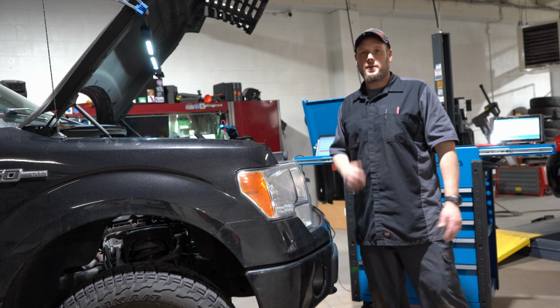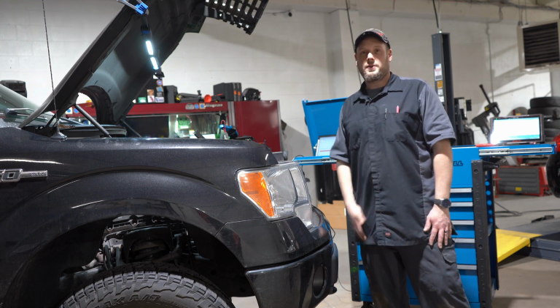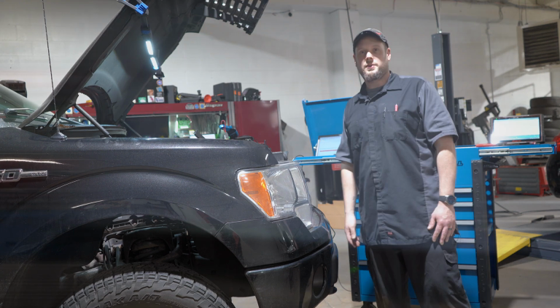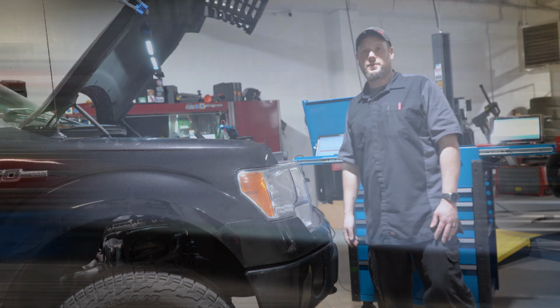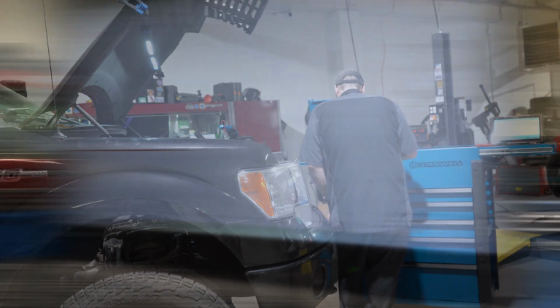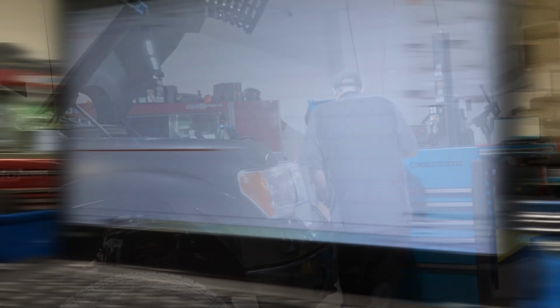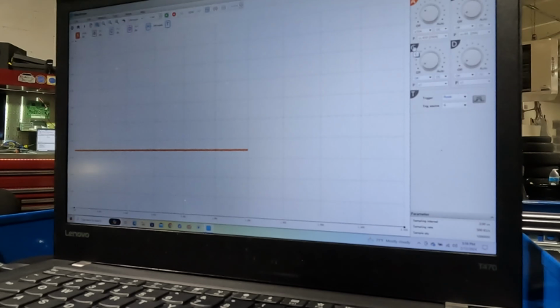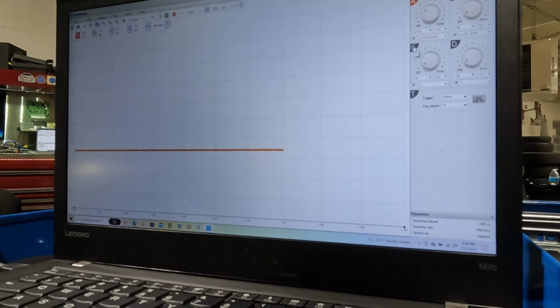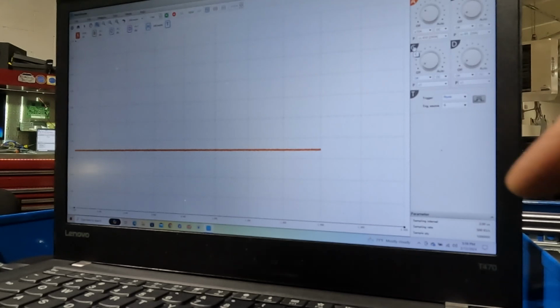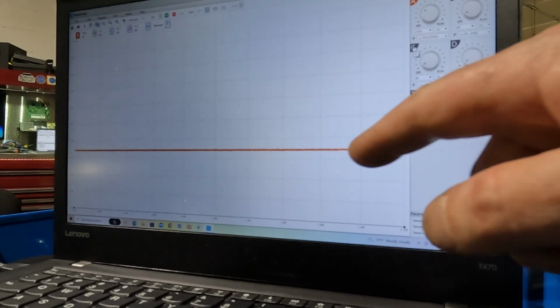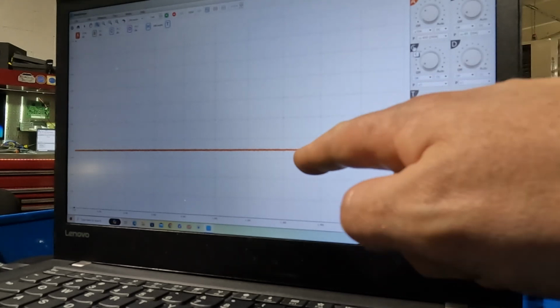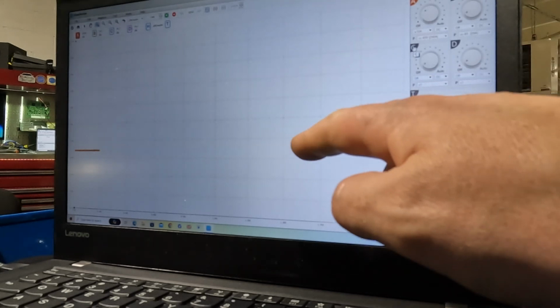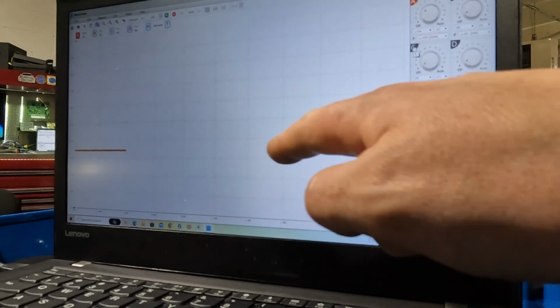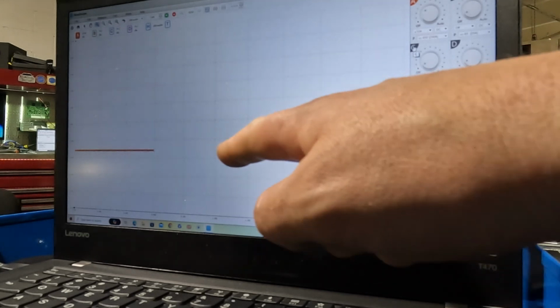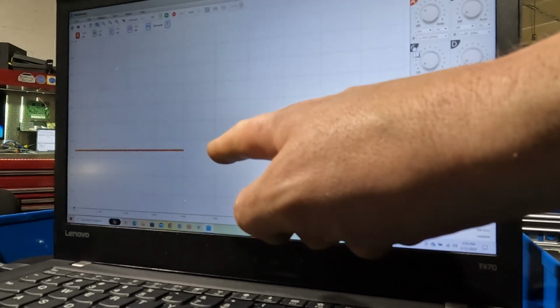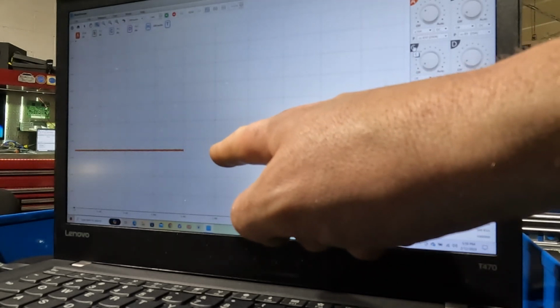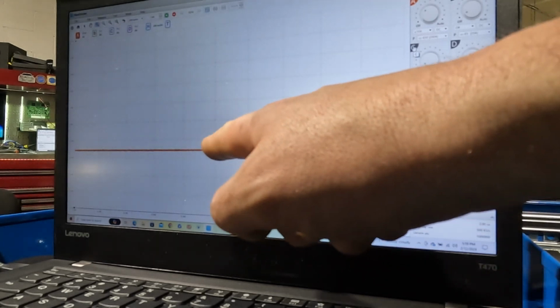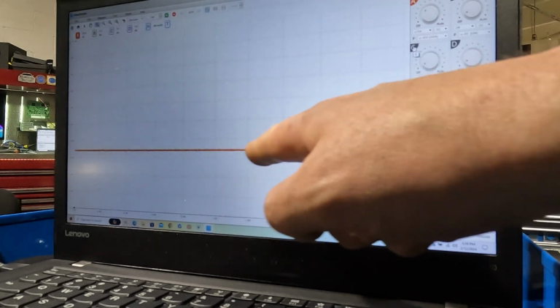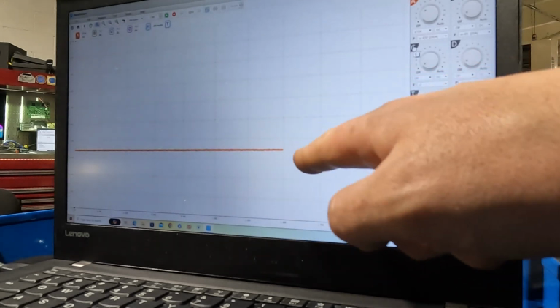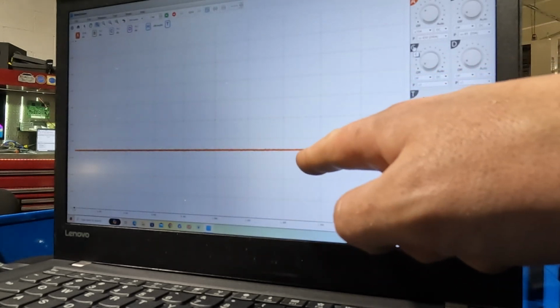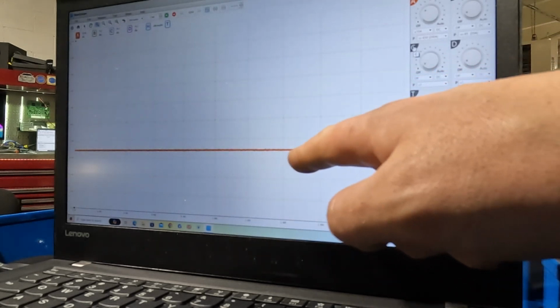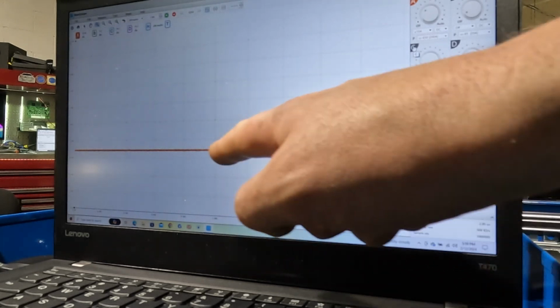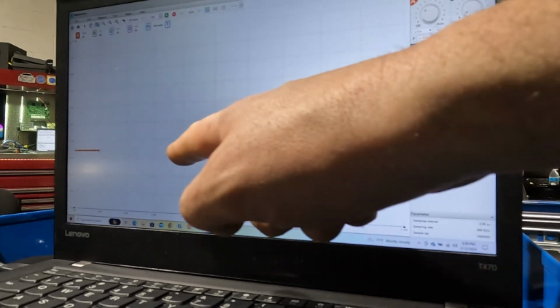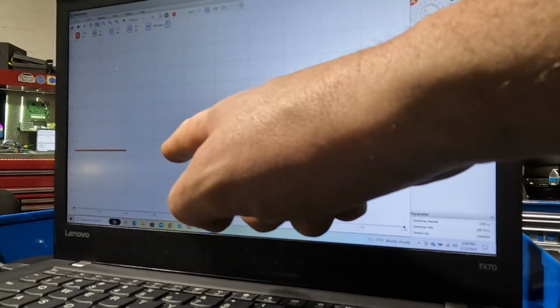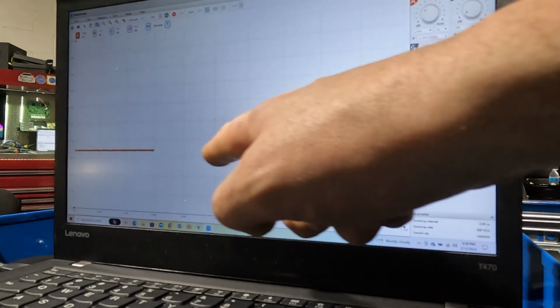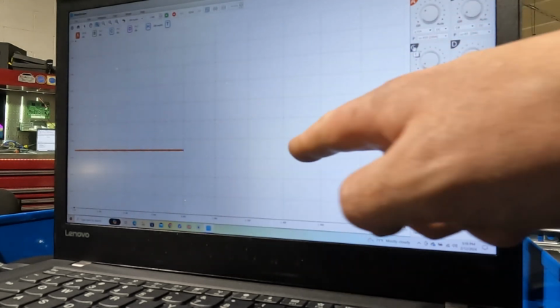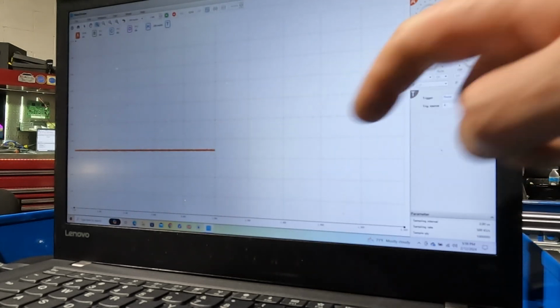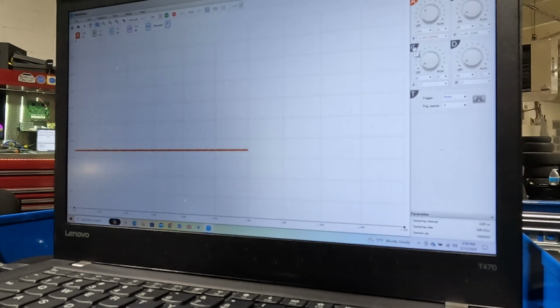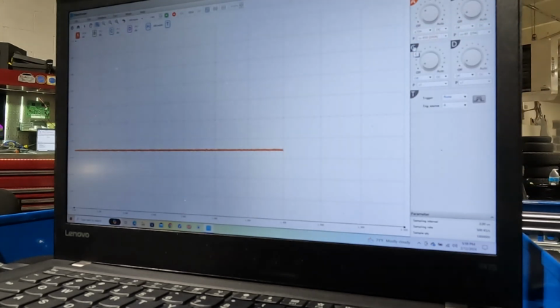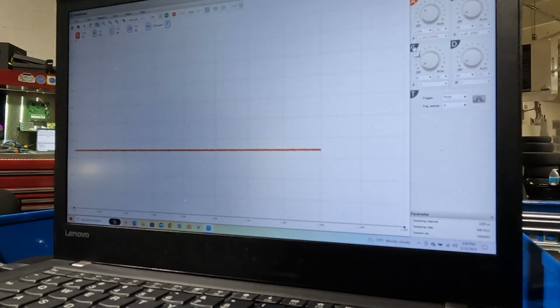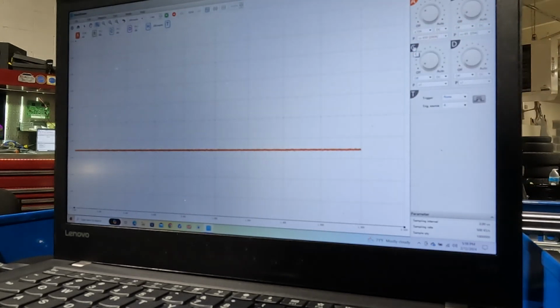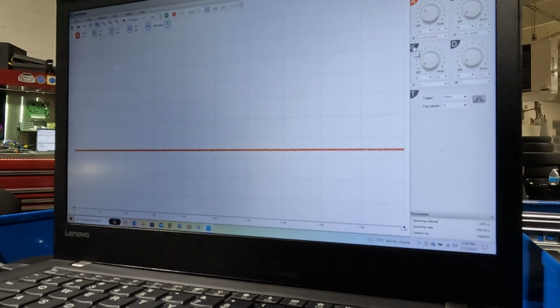All right guys, so the first thing I'm going to do is show you what an RC compression test looks like with this red line.